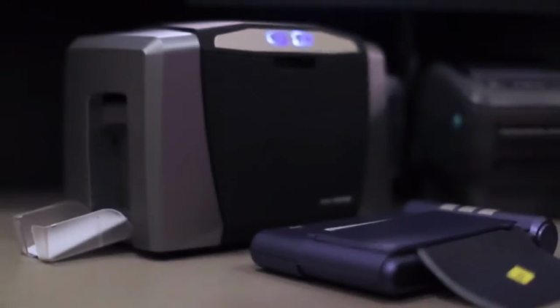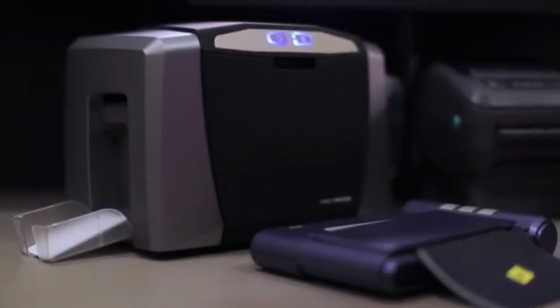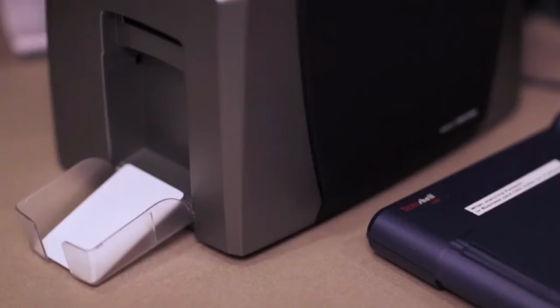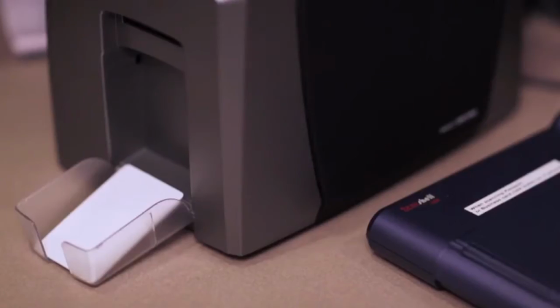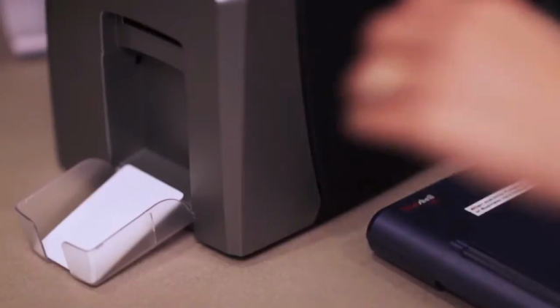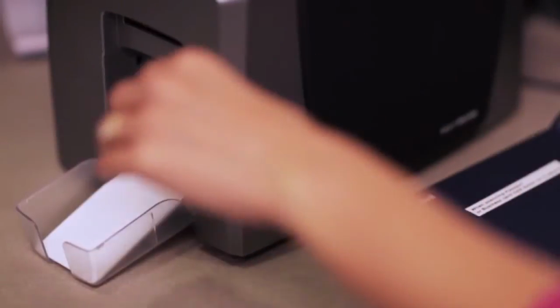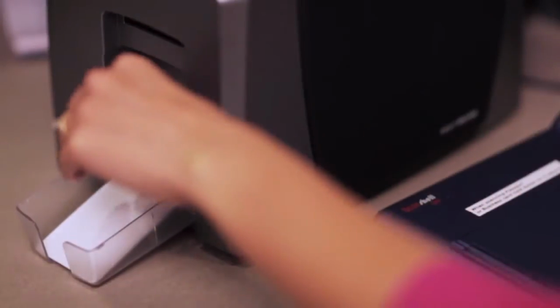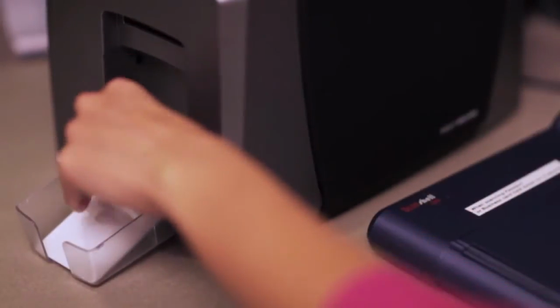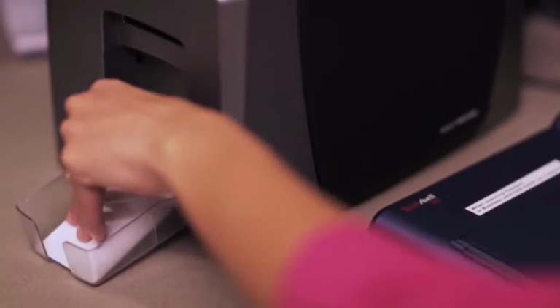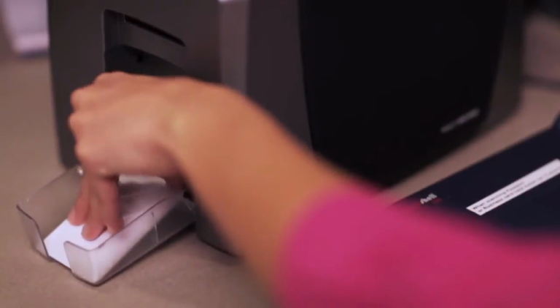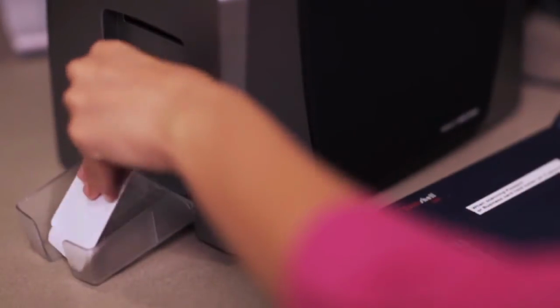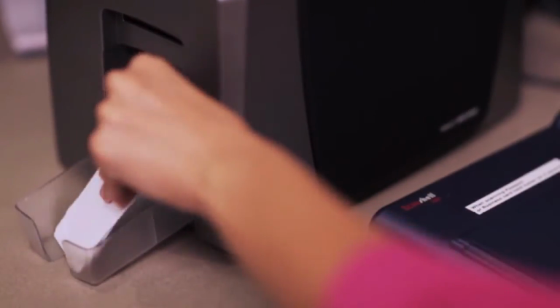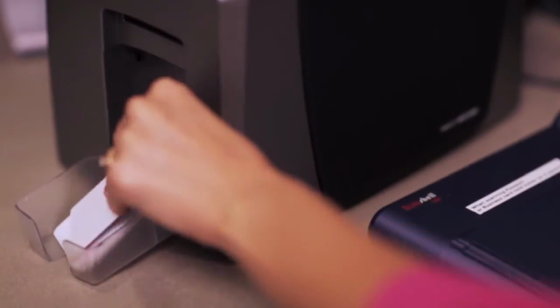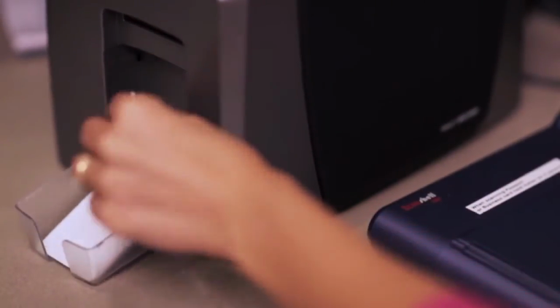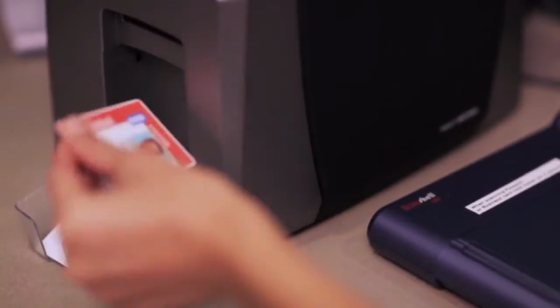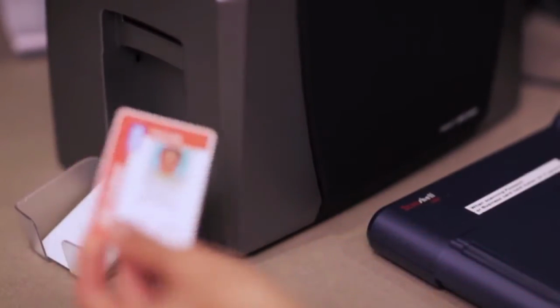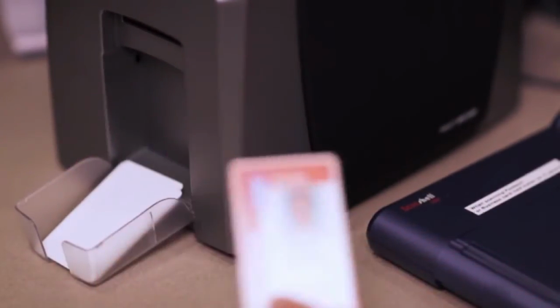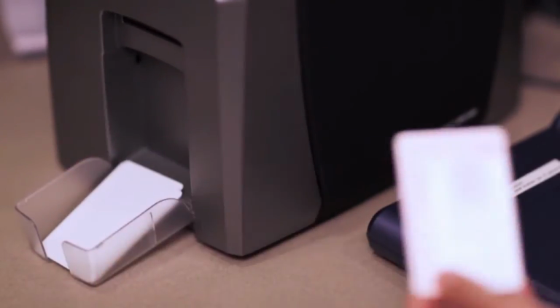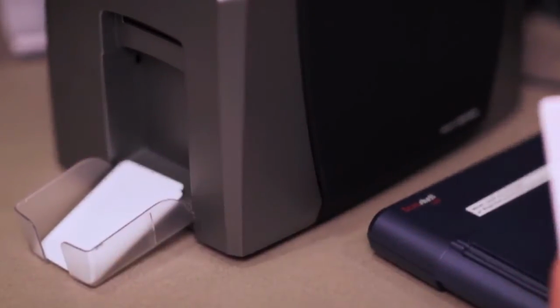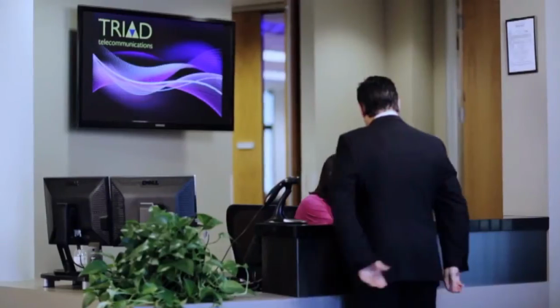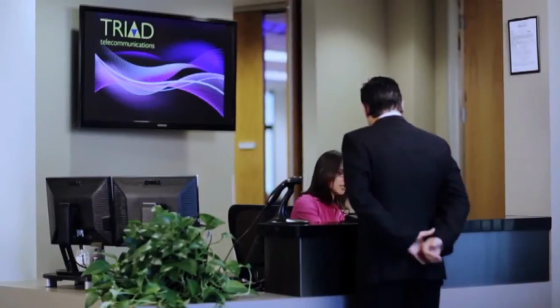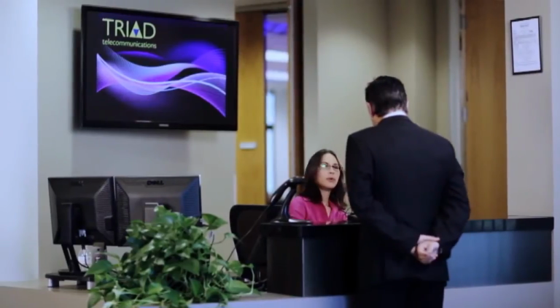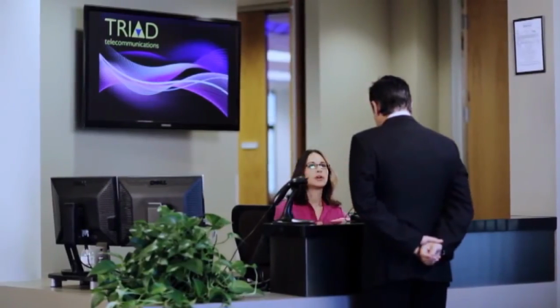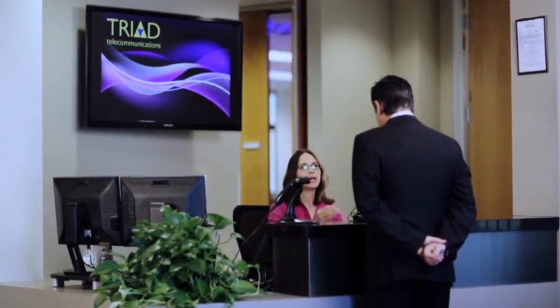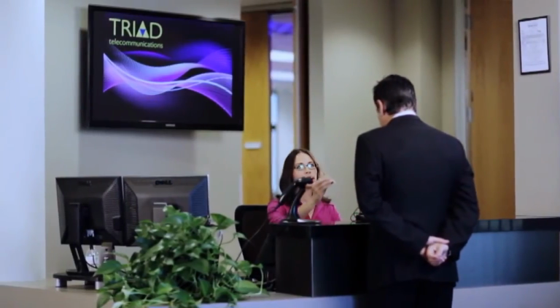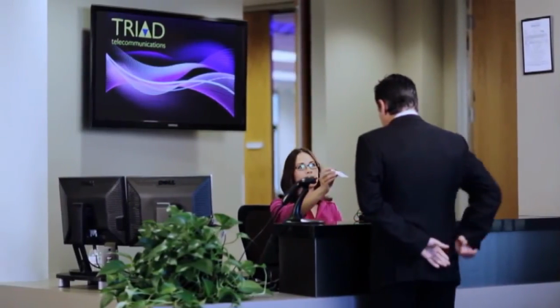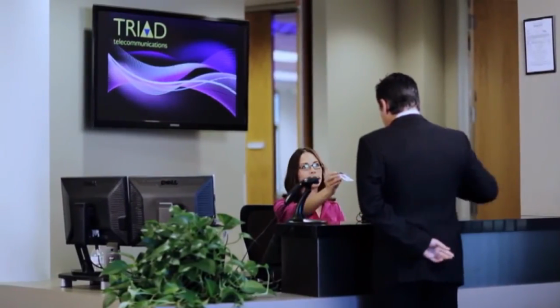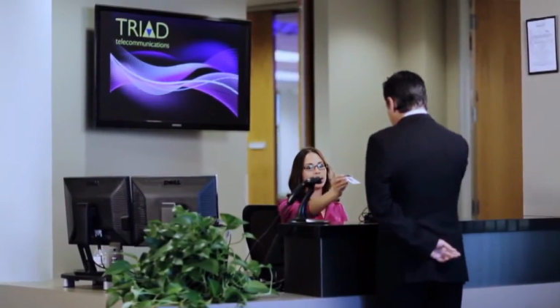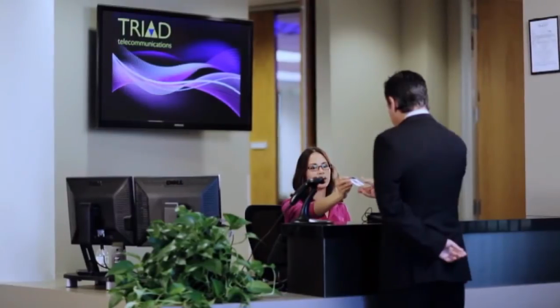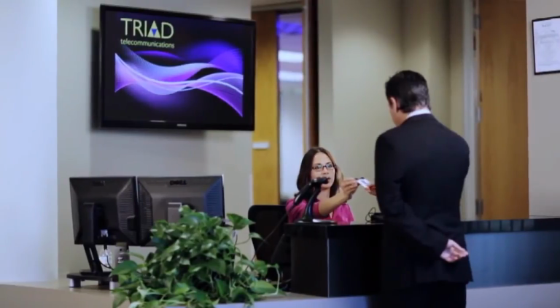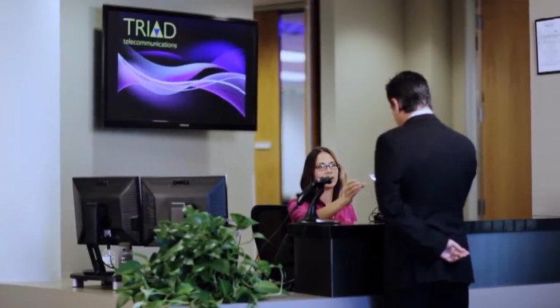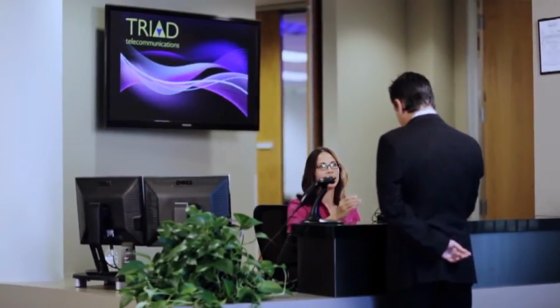Visitor management solutions can also be implemented in other applications such as student attendance, membership management, and time and attendance.